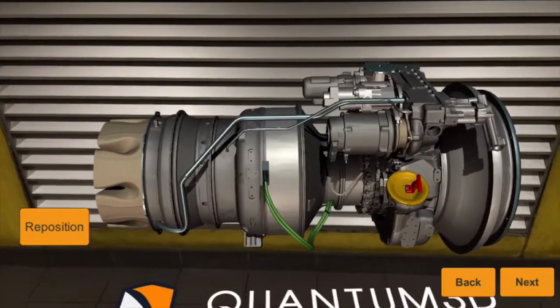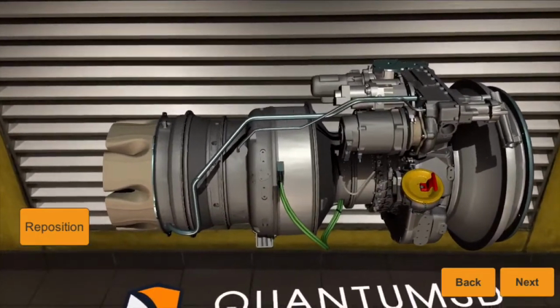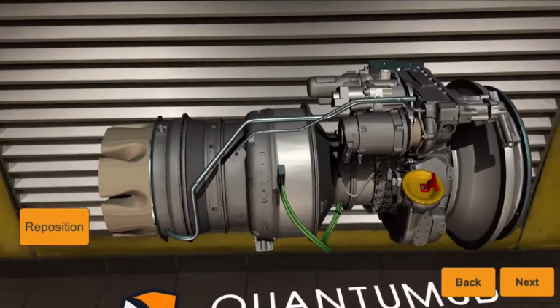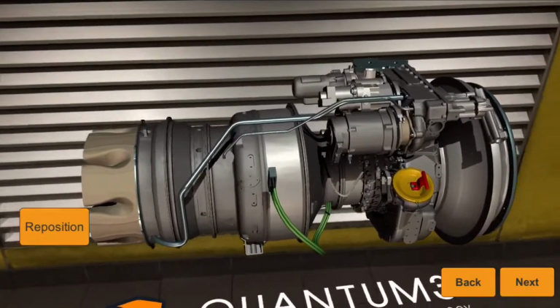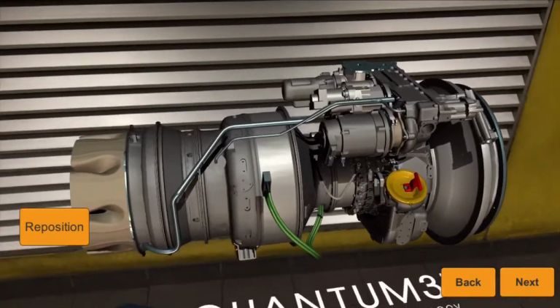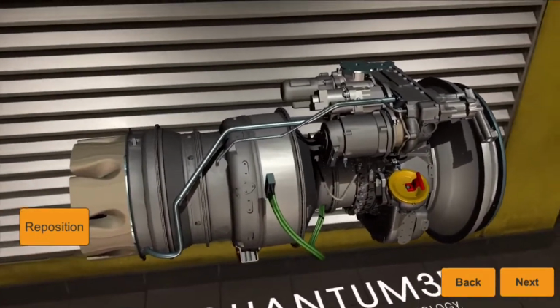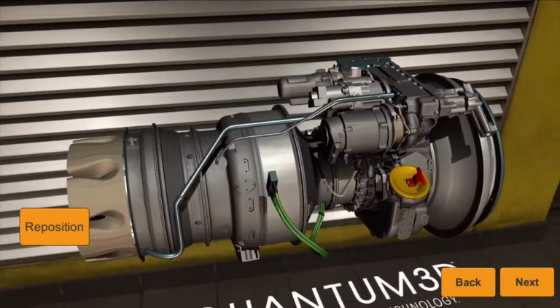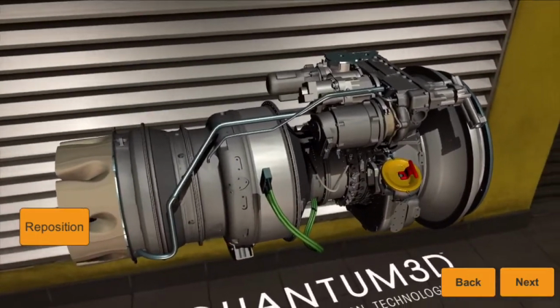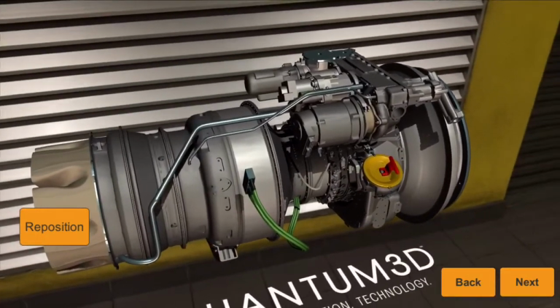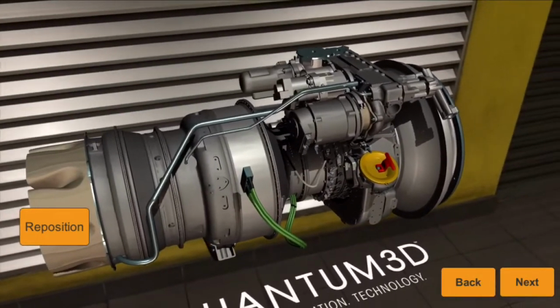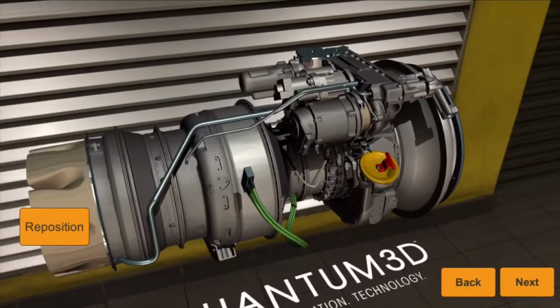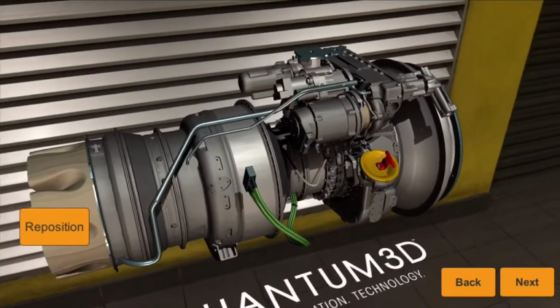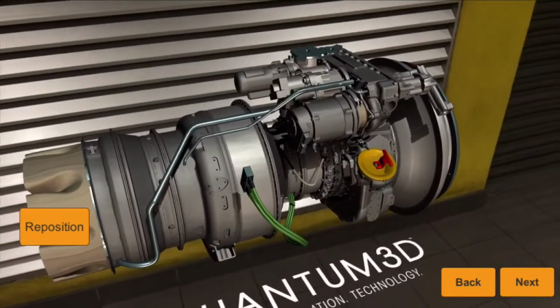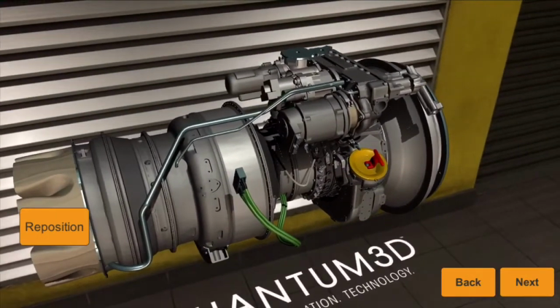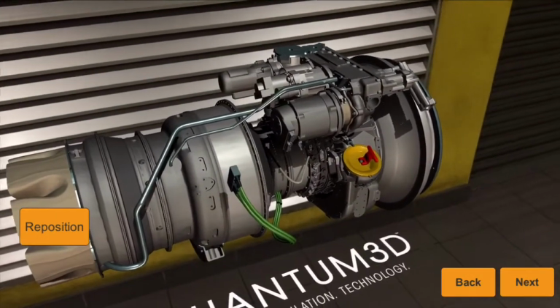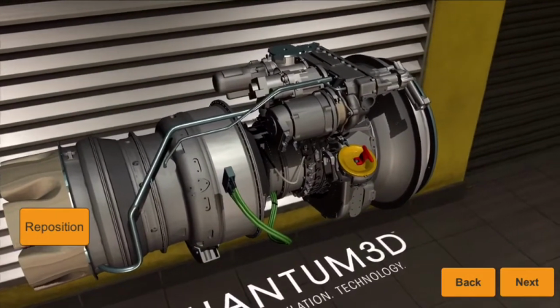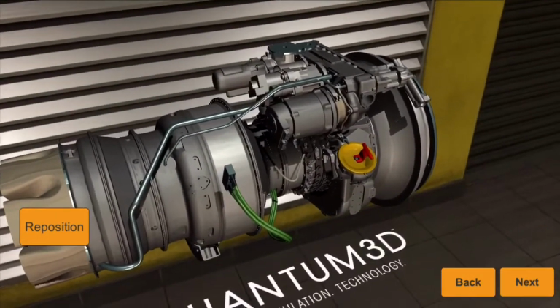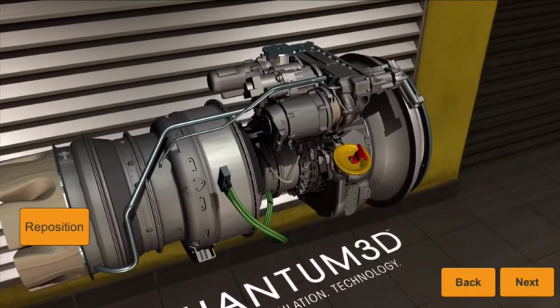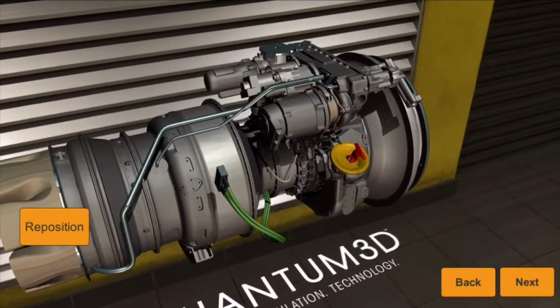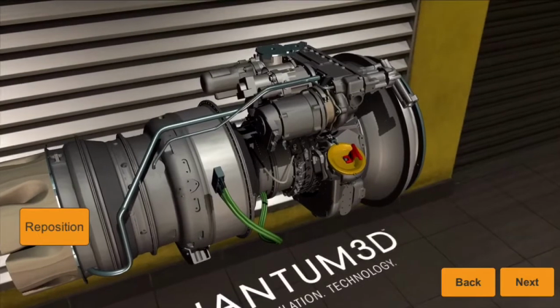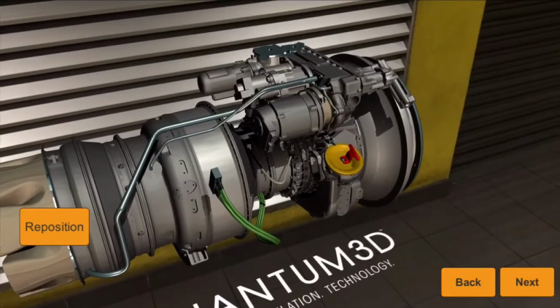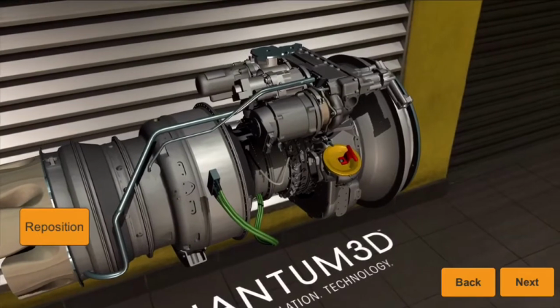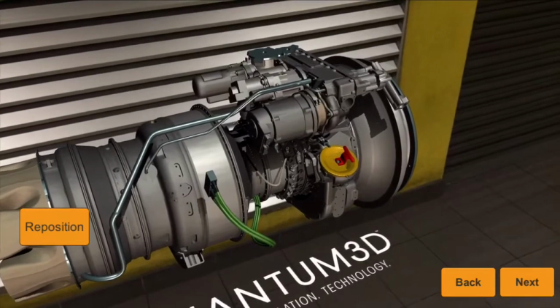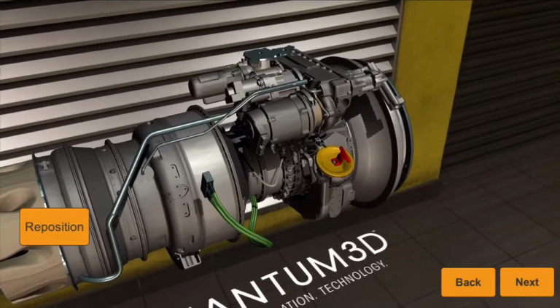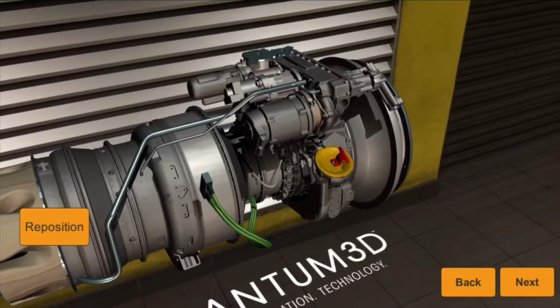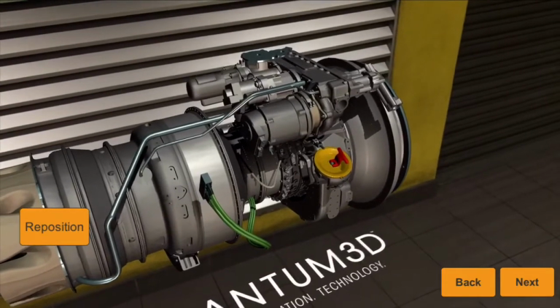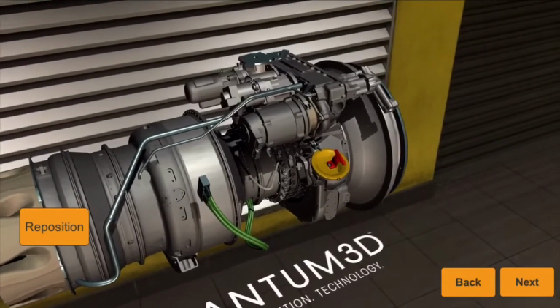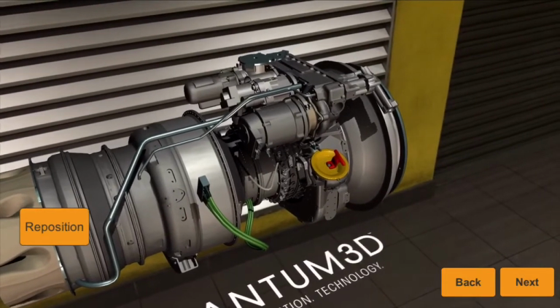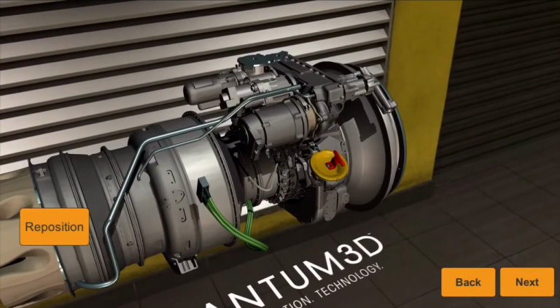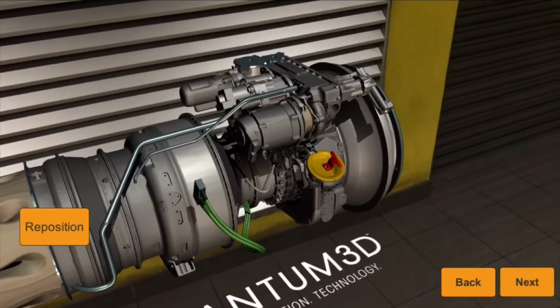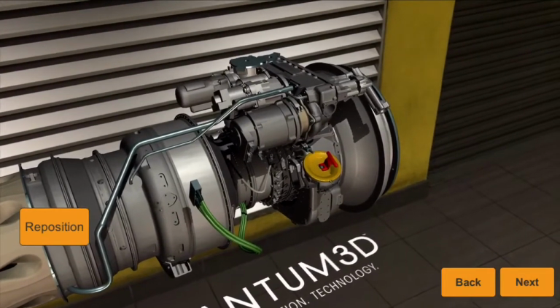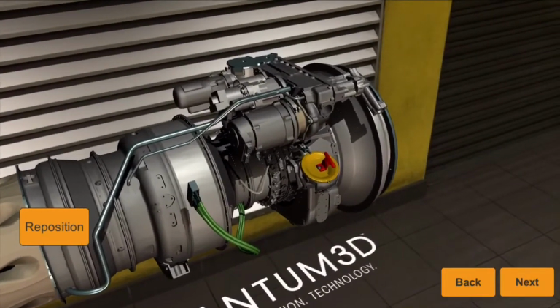Gently rotate the starter motor upwards or counter-clockwise to allow disengagement and removal from the starter motor mounting base.